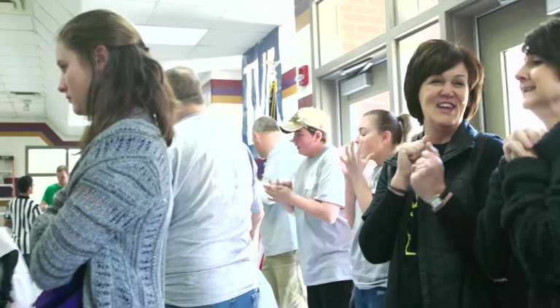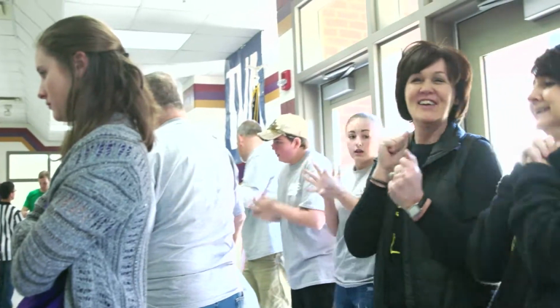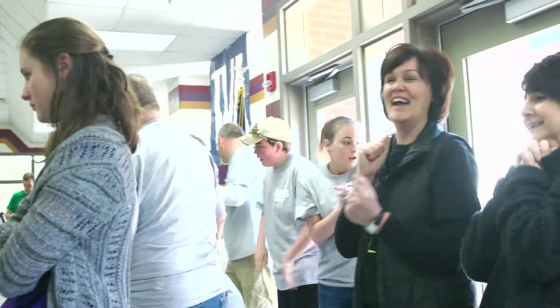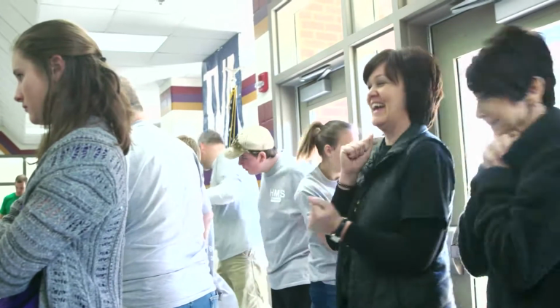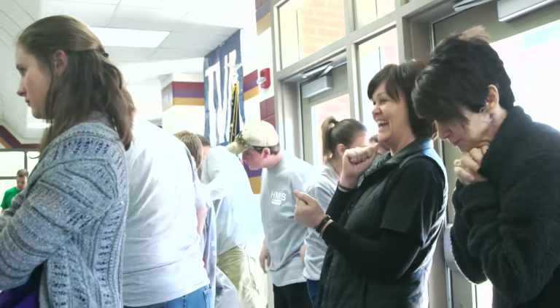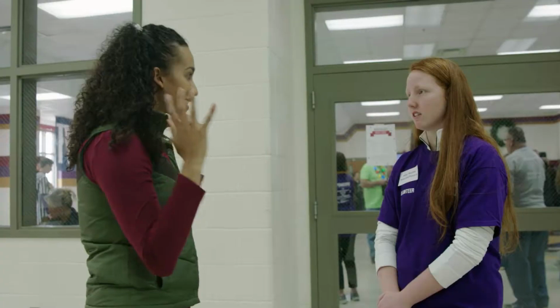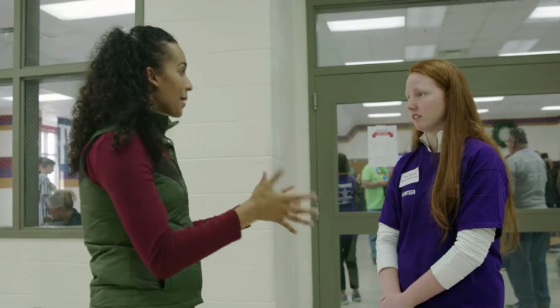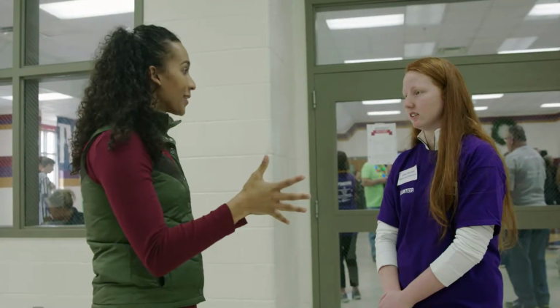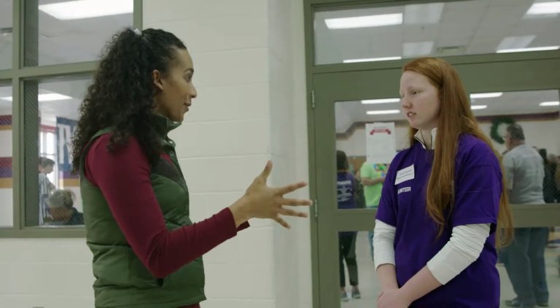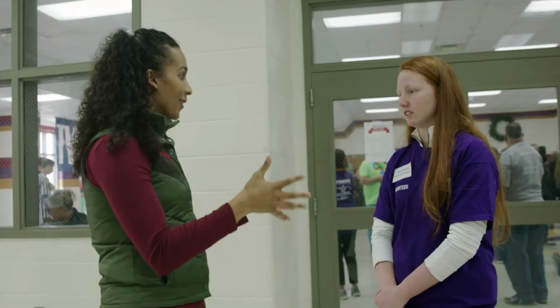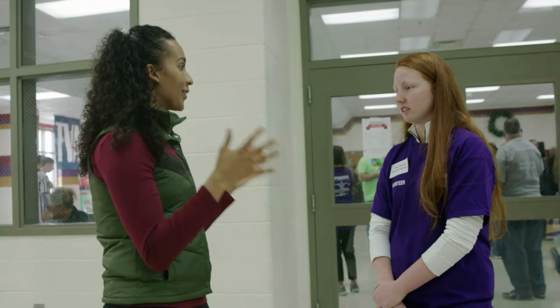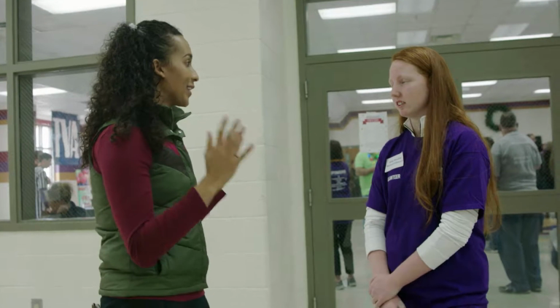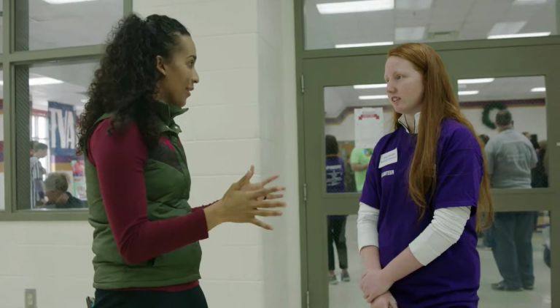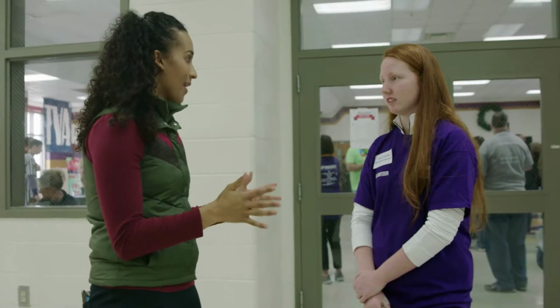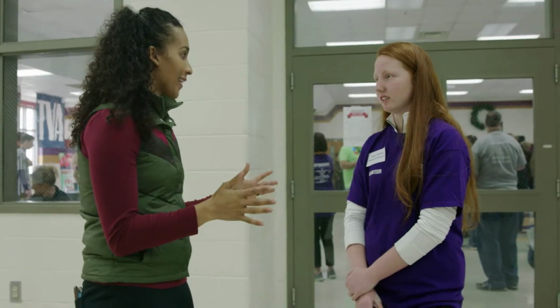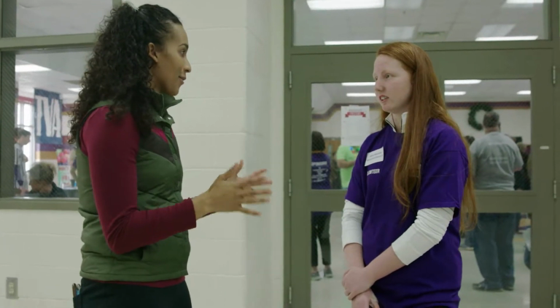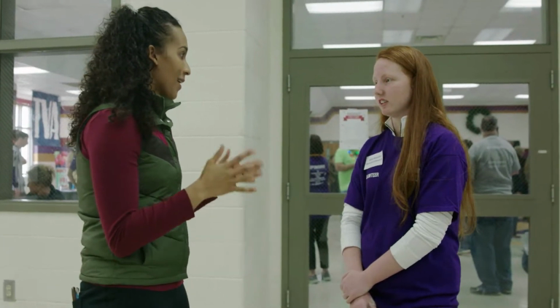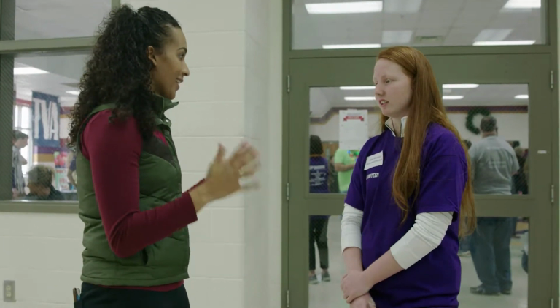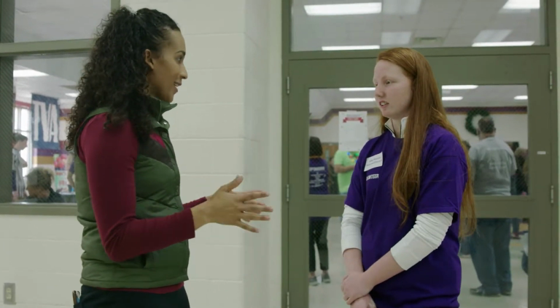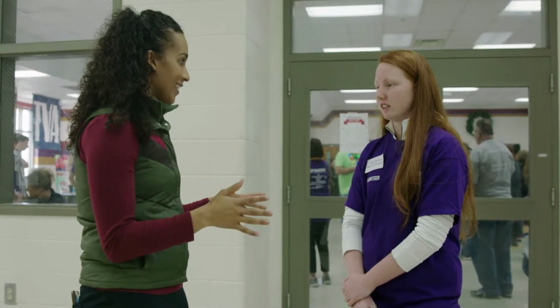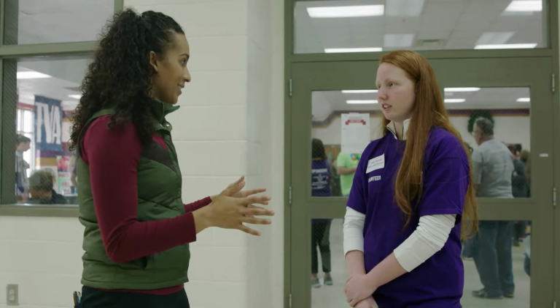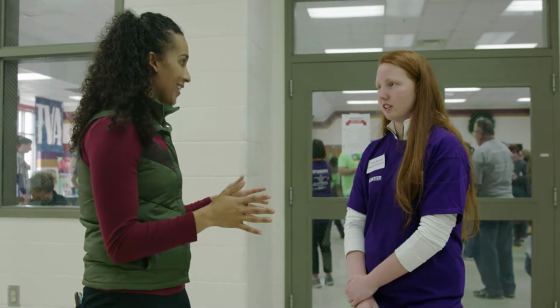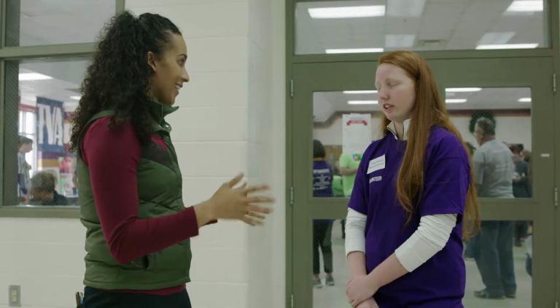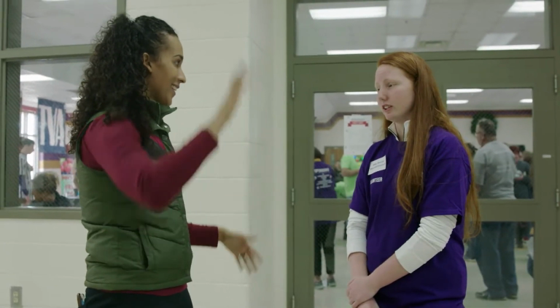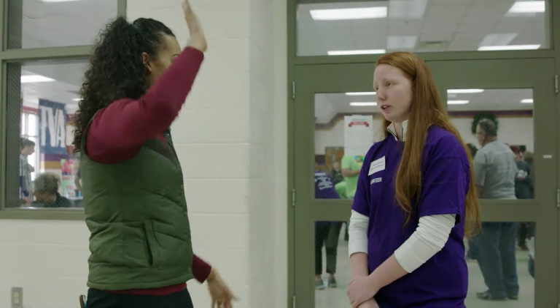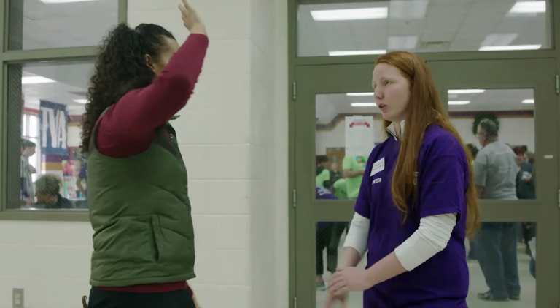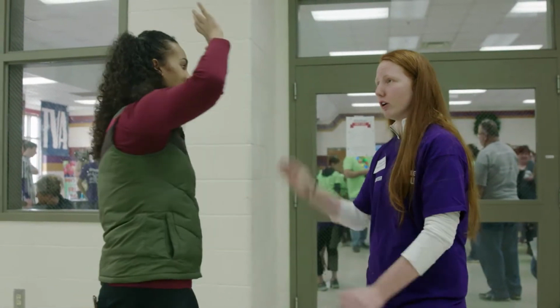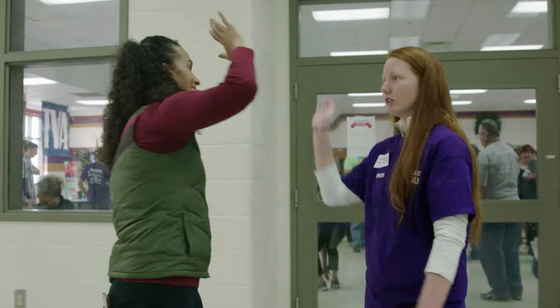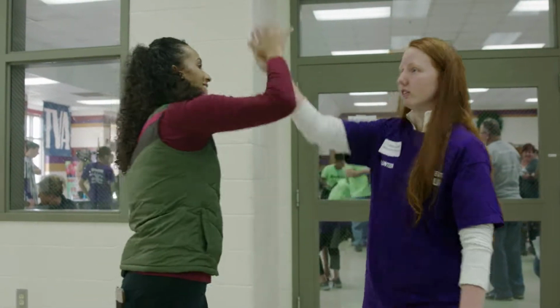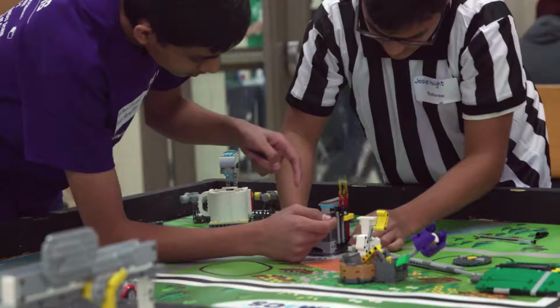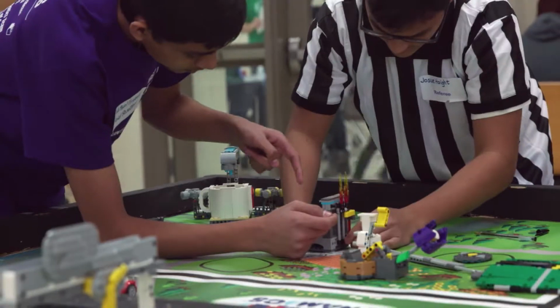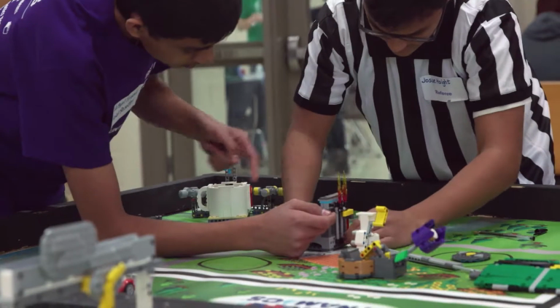All right, Abby, I am ready to step into your world and learn about LEGO robotics. Are you ready to teach me? Yes. It's a pretty cool world. All right, let's do it.